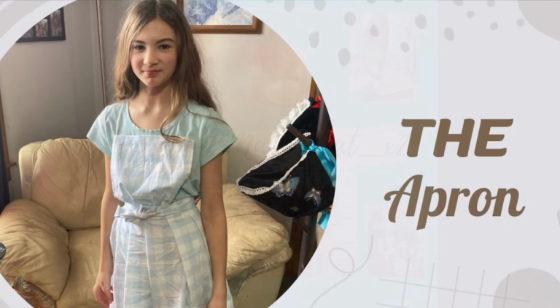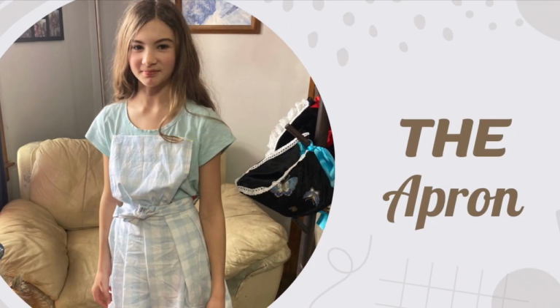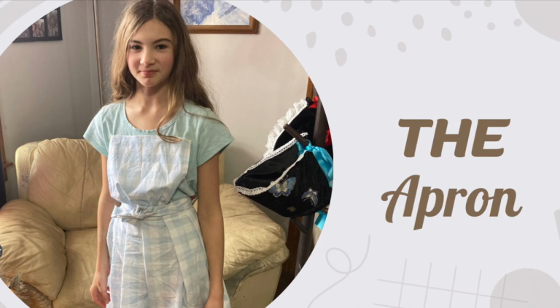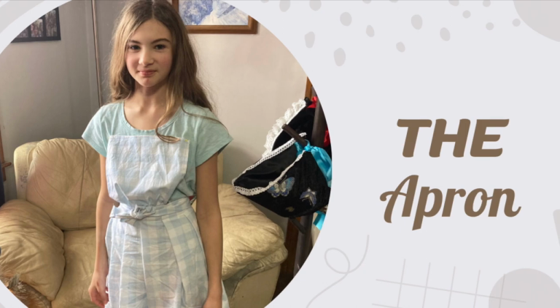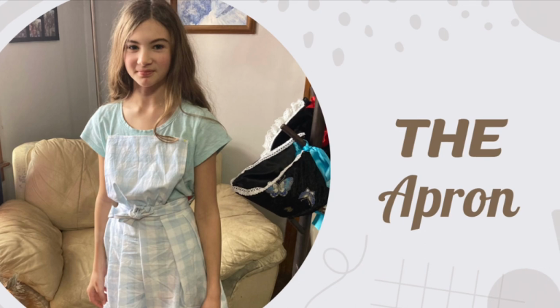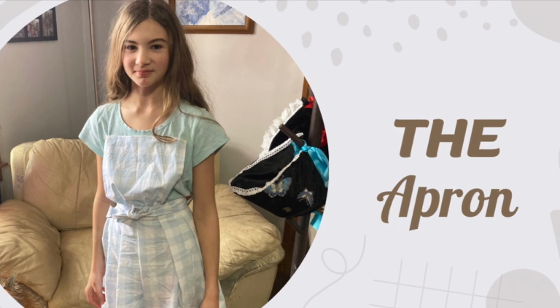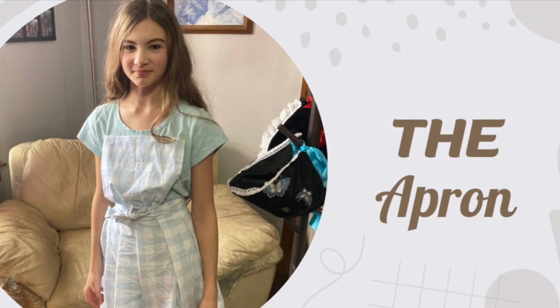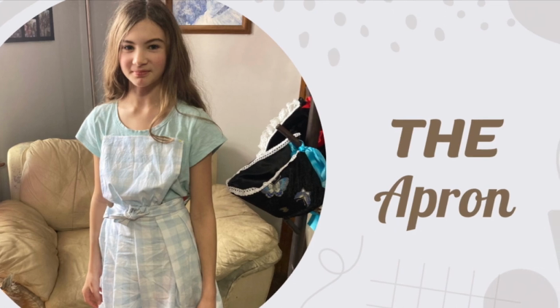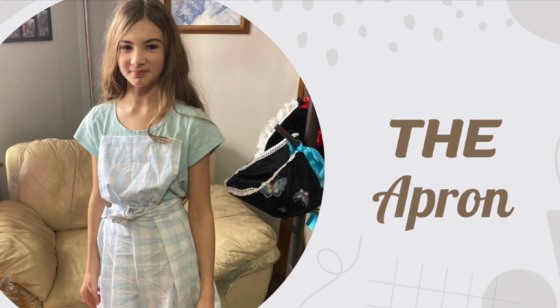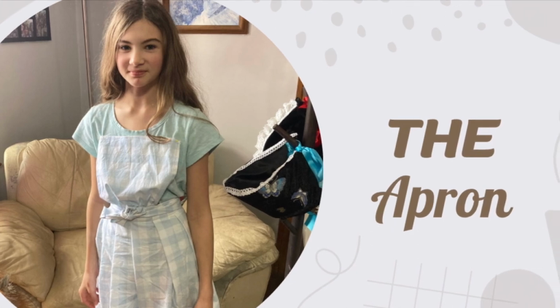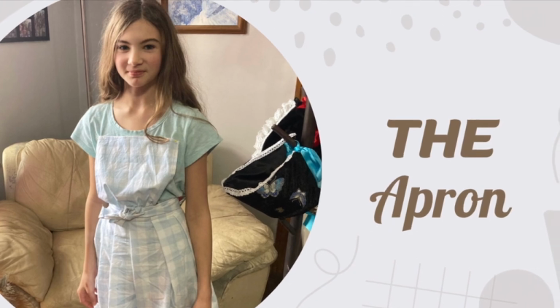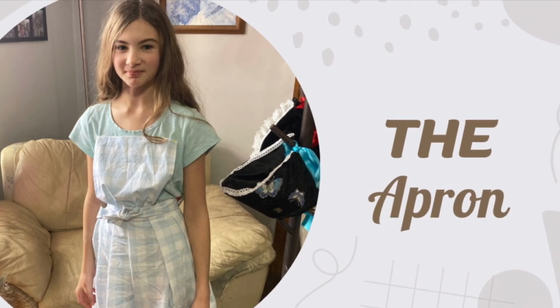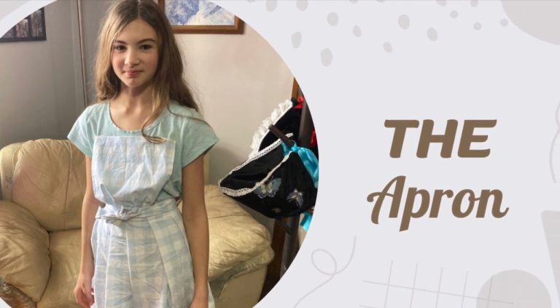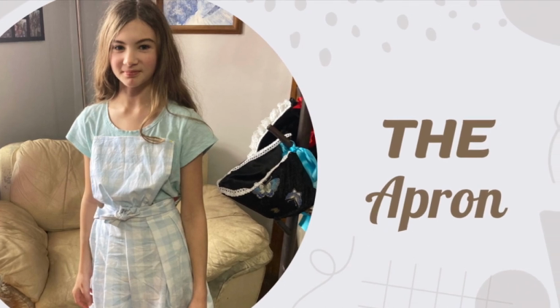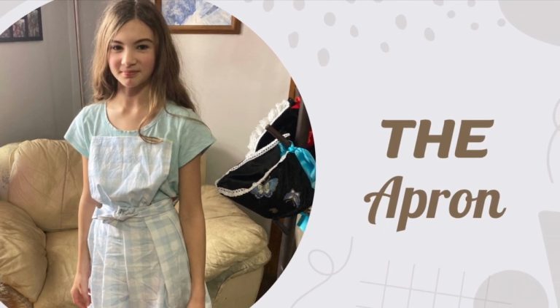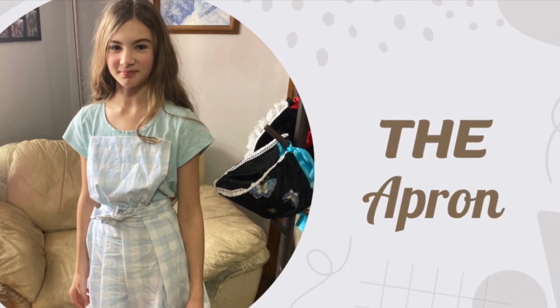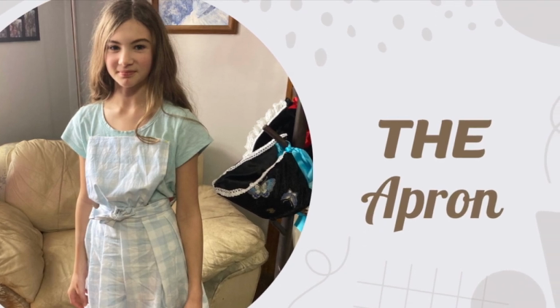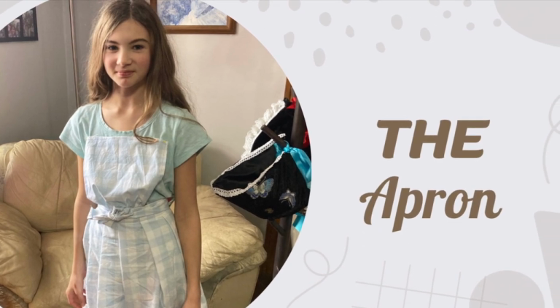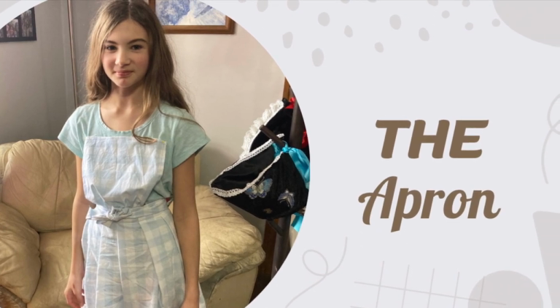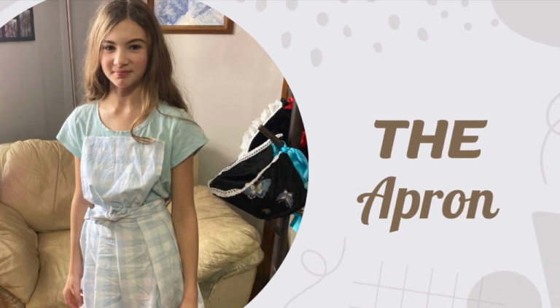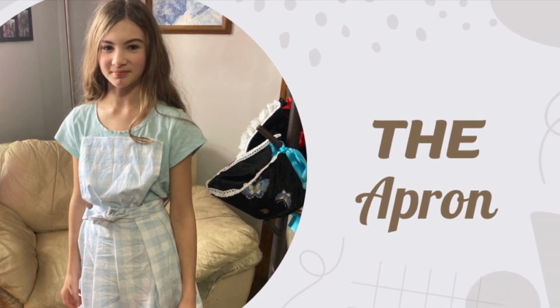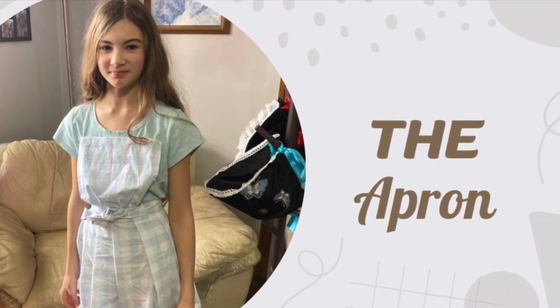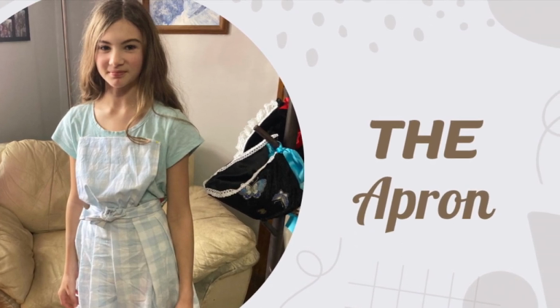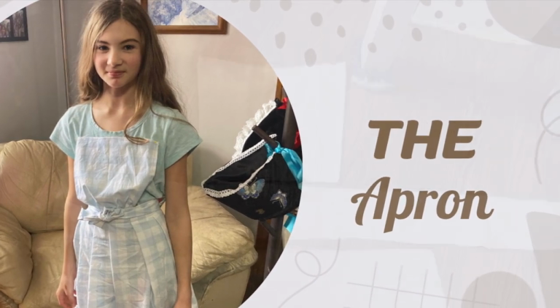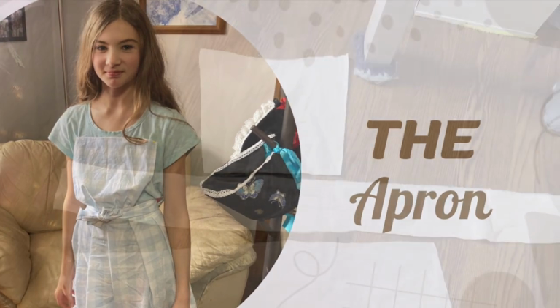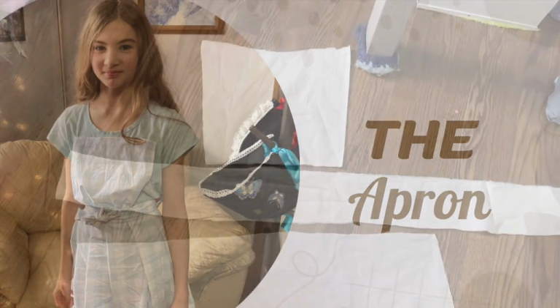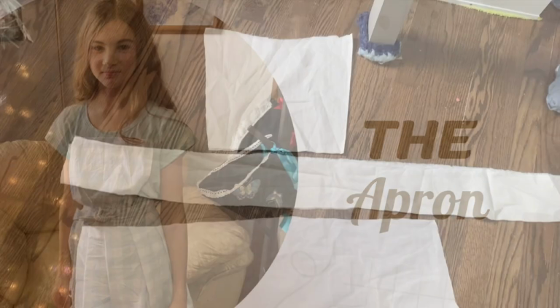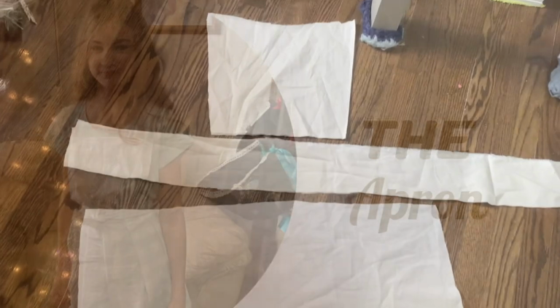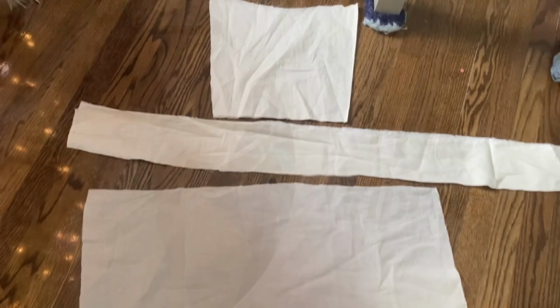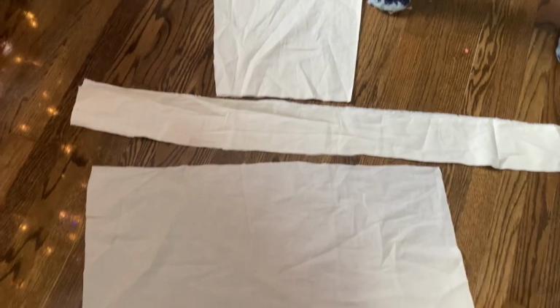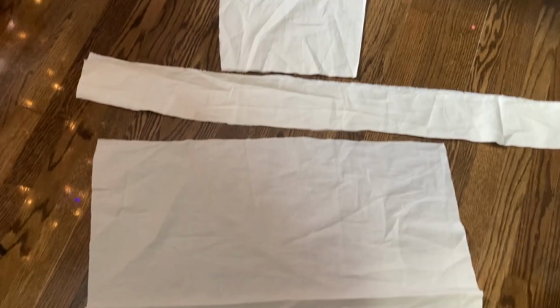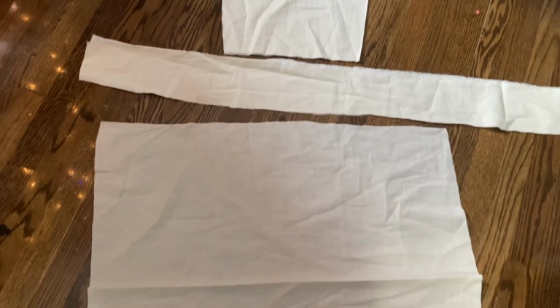Welcome to our channel. Today we're doing an apron, a hat, and some capes.